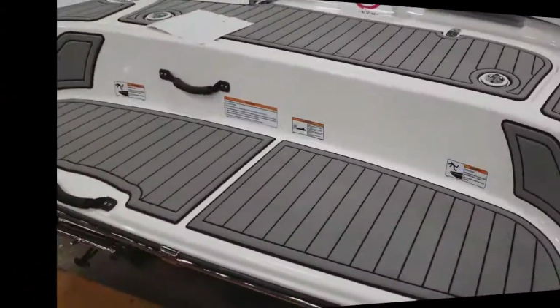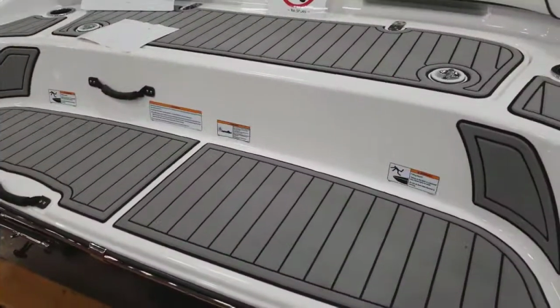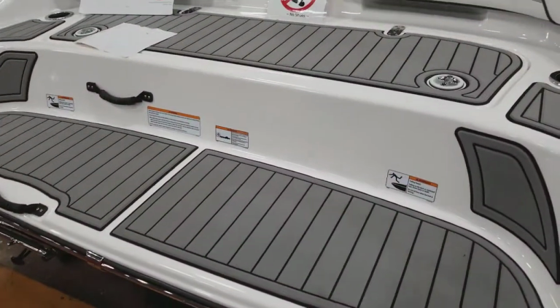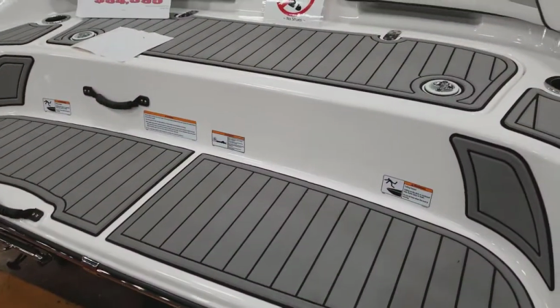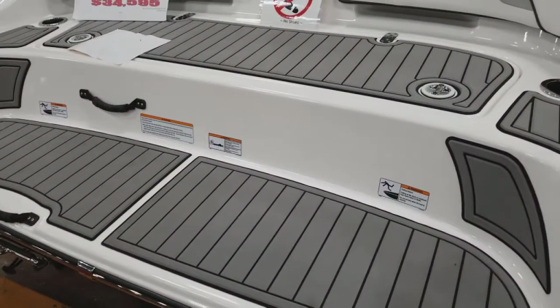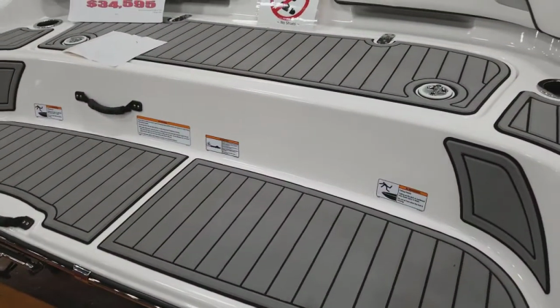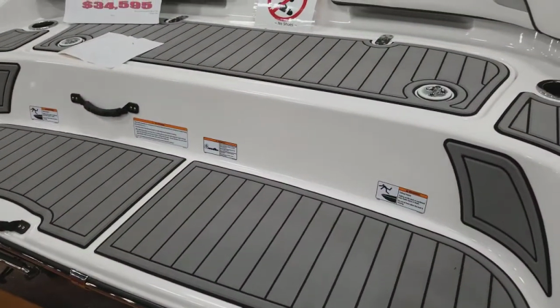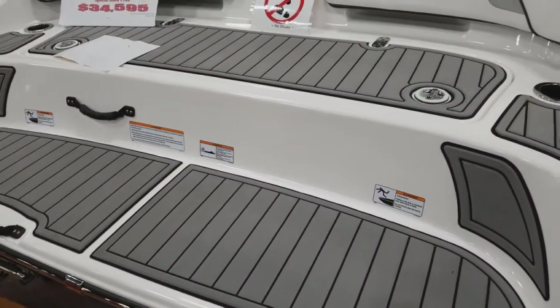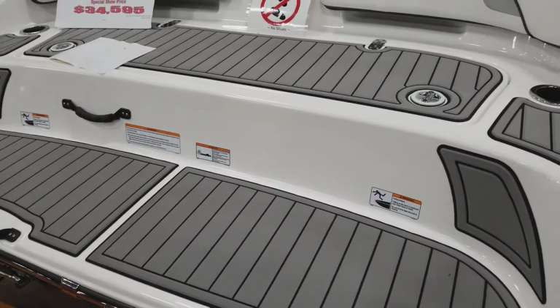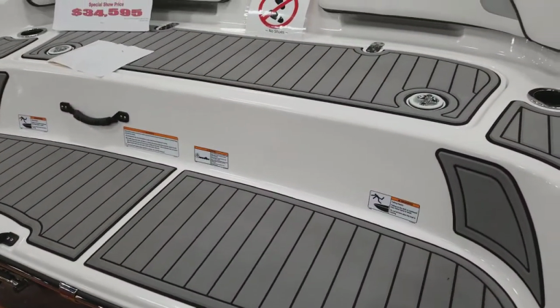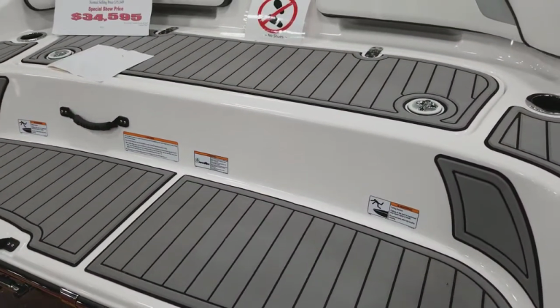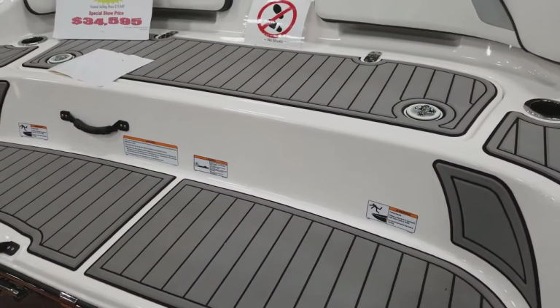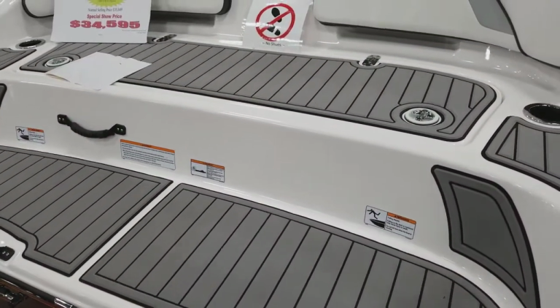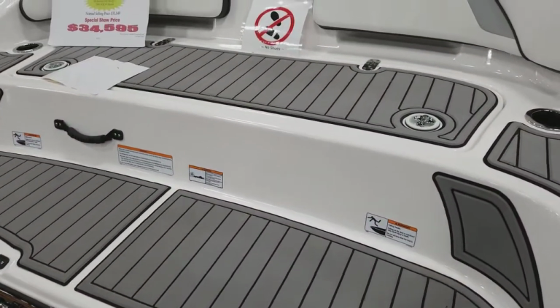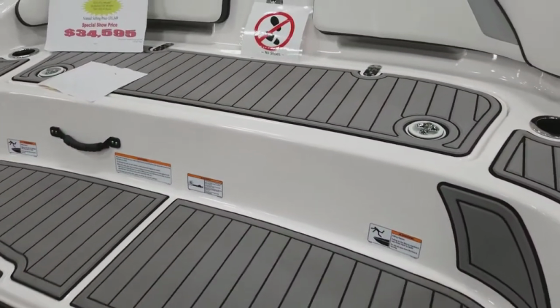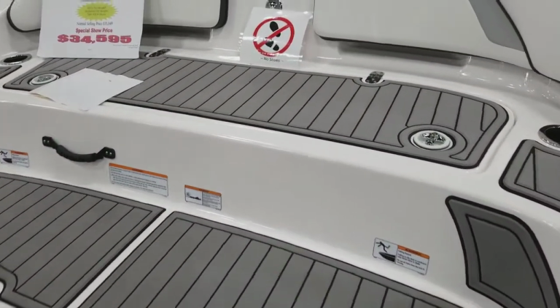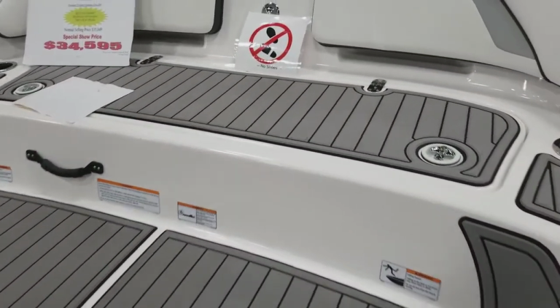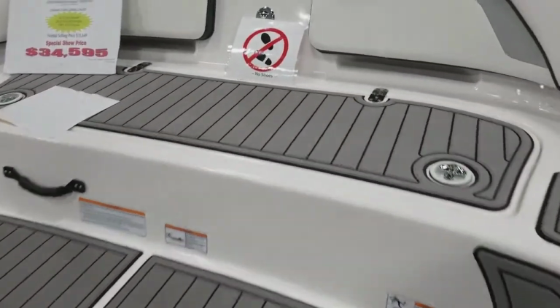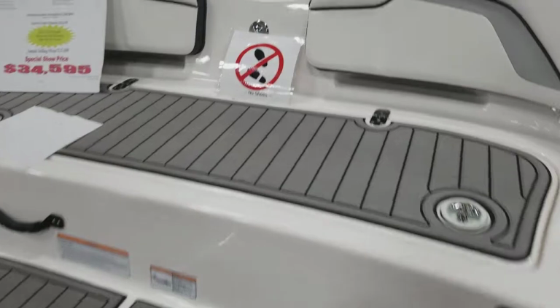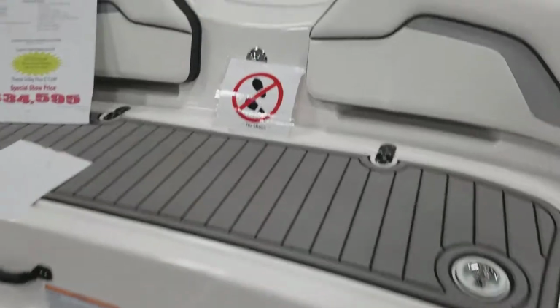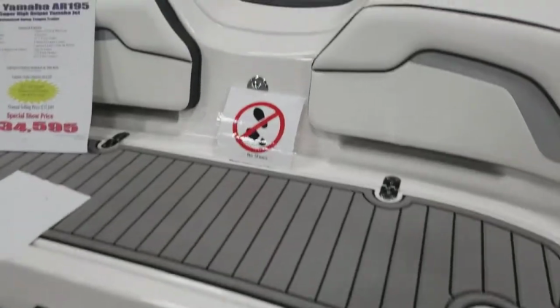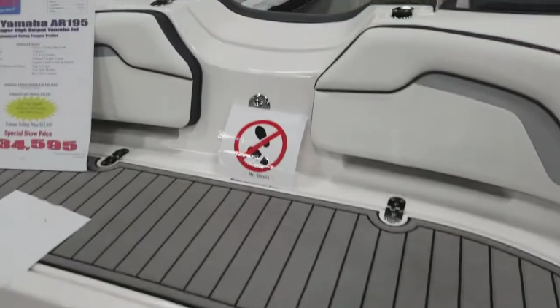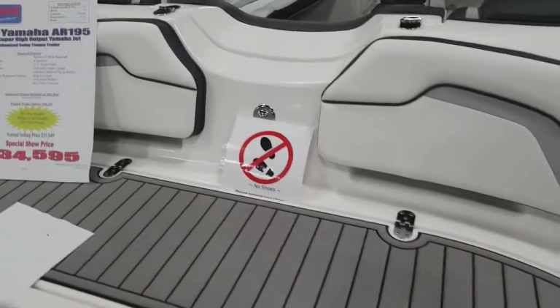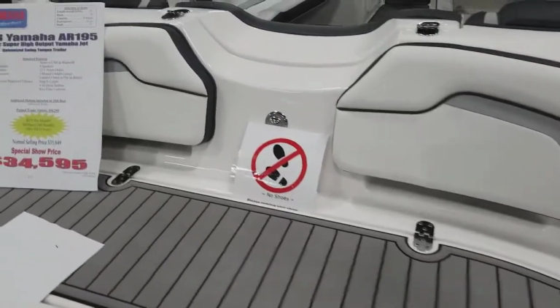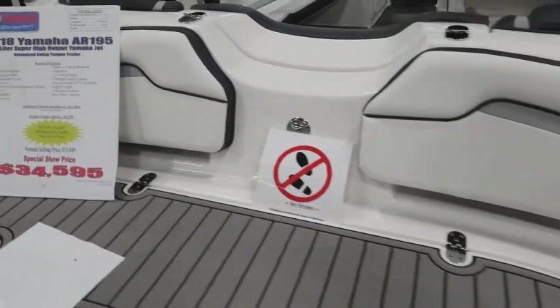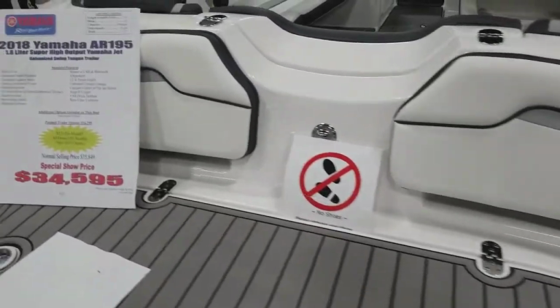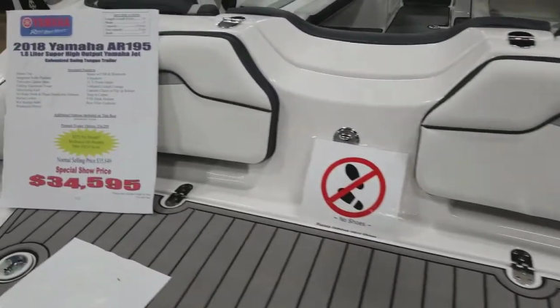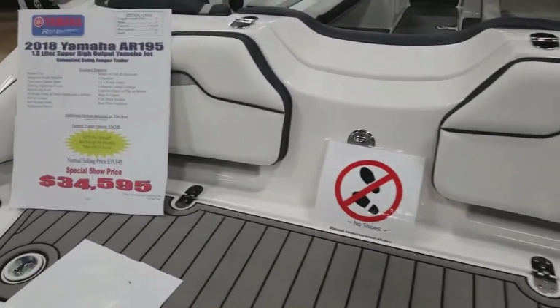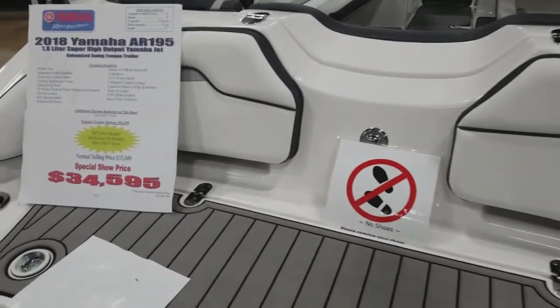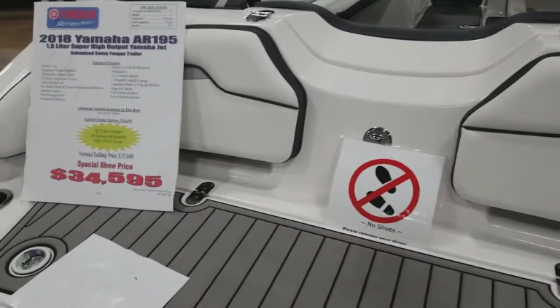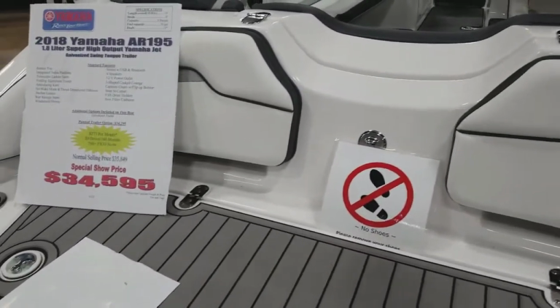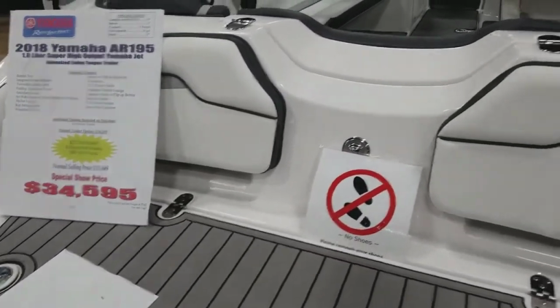Alright guys, I couldn't resist — I had to do this one more time, just give you a quick tour of the boat.